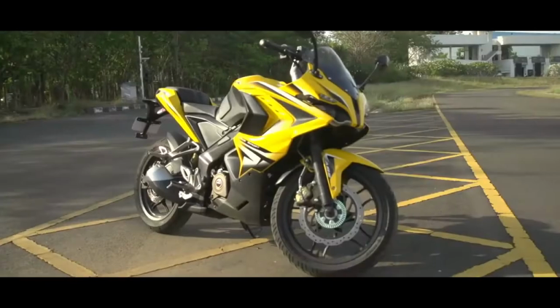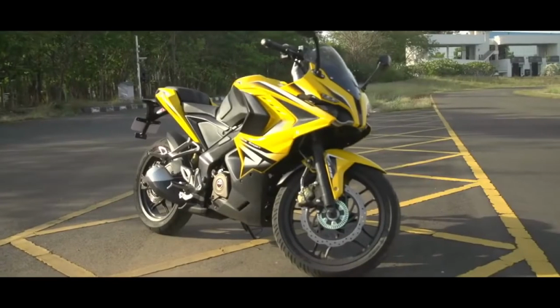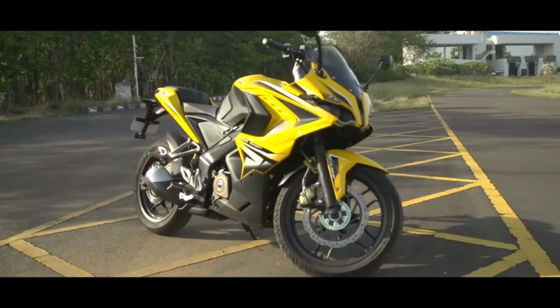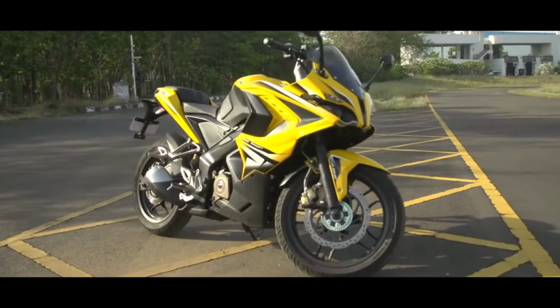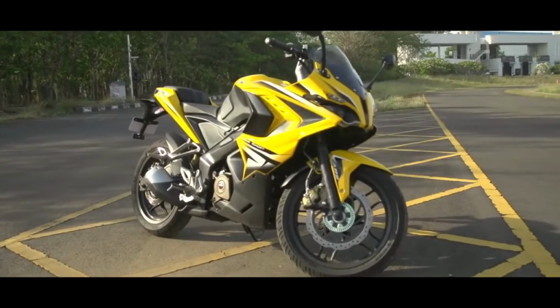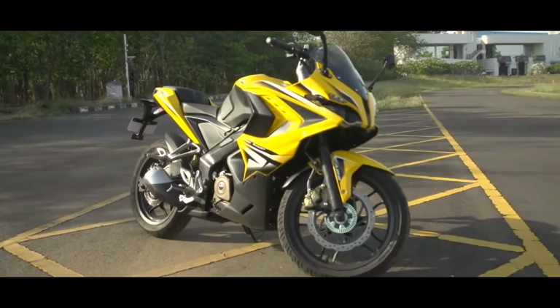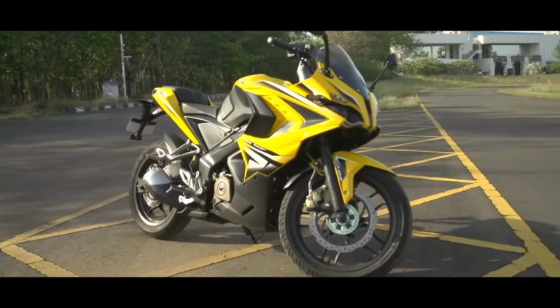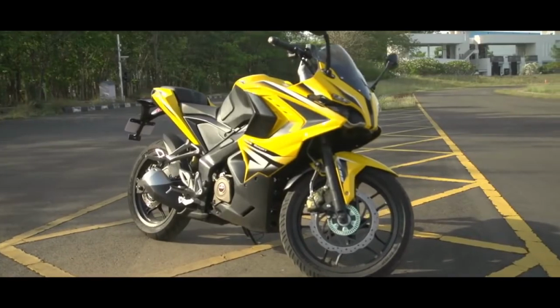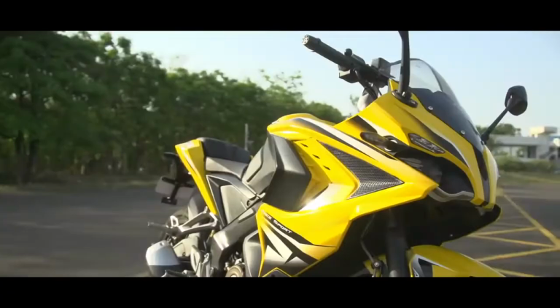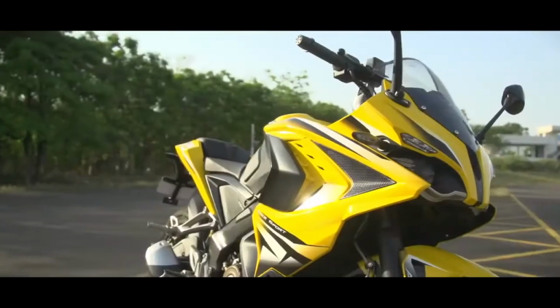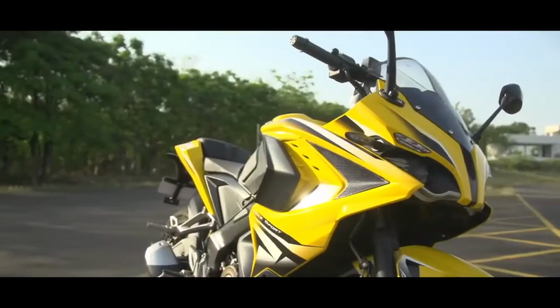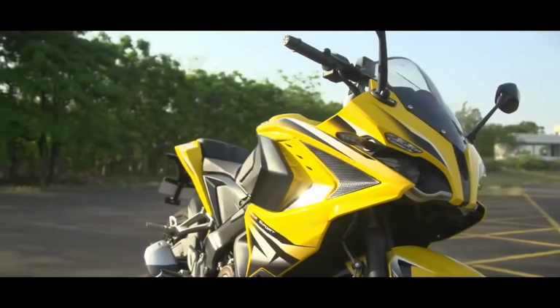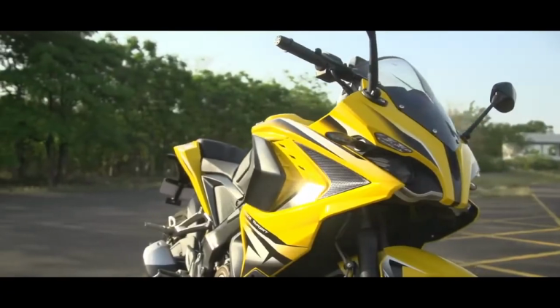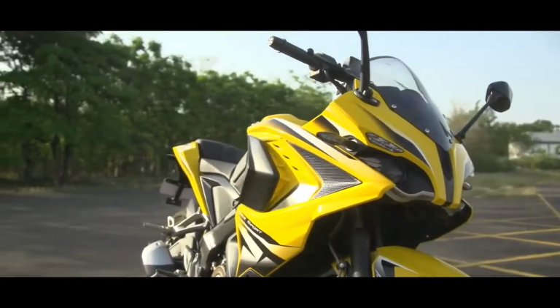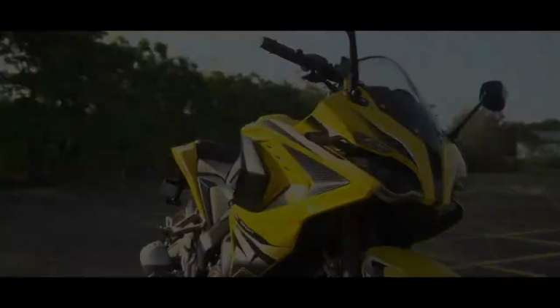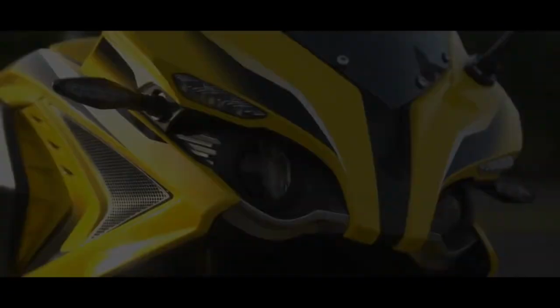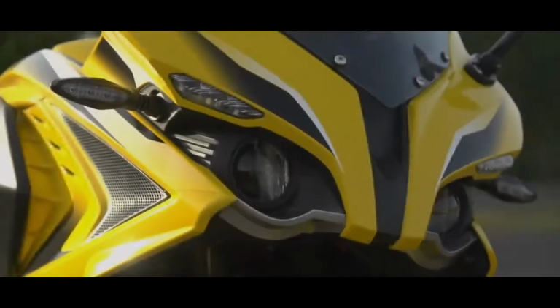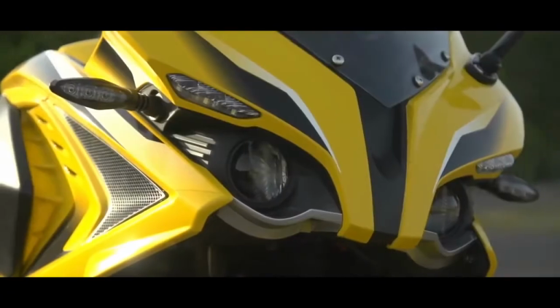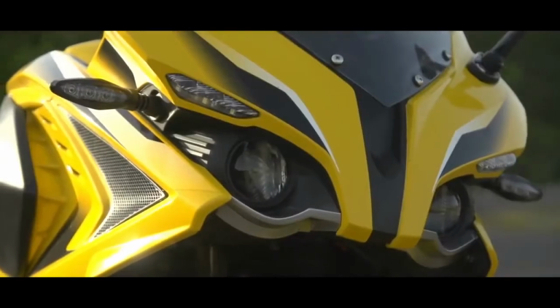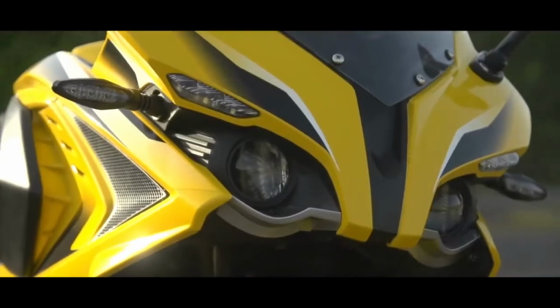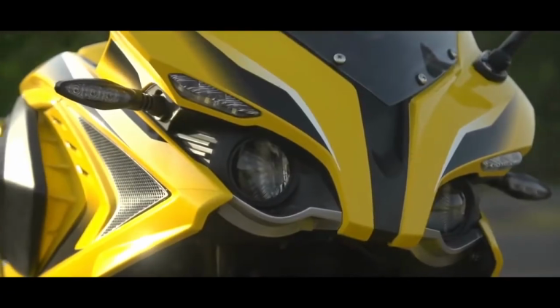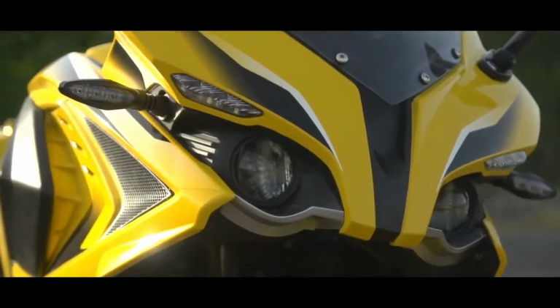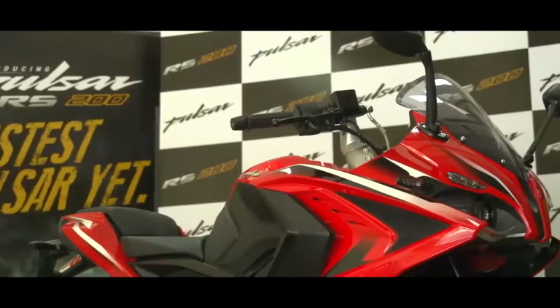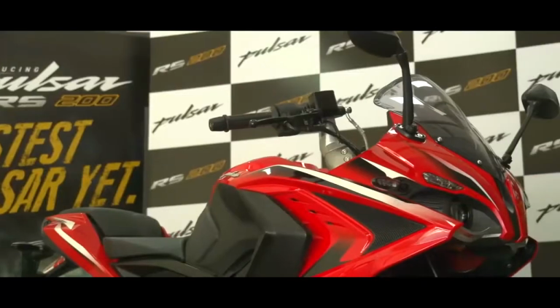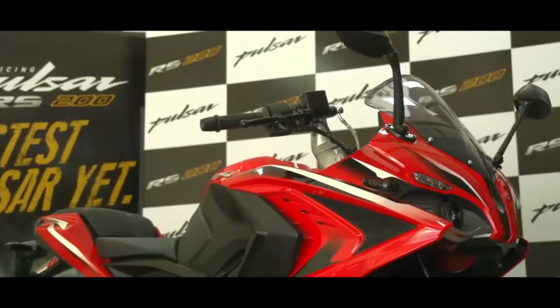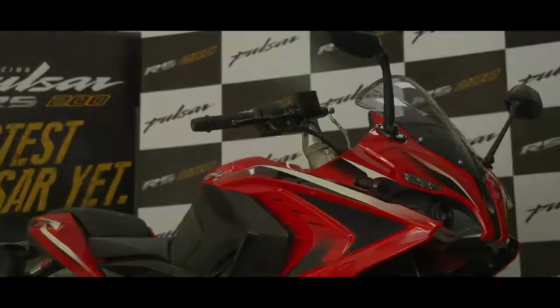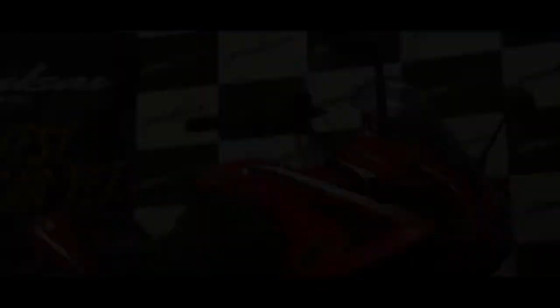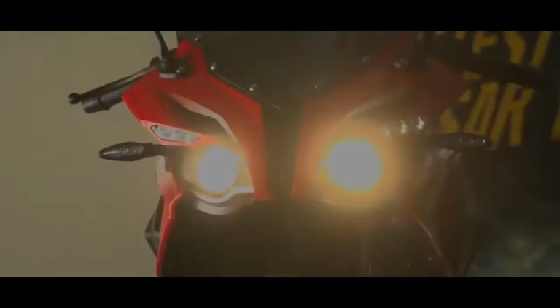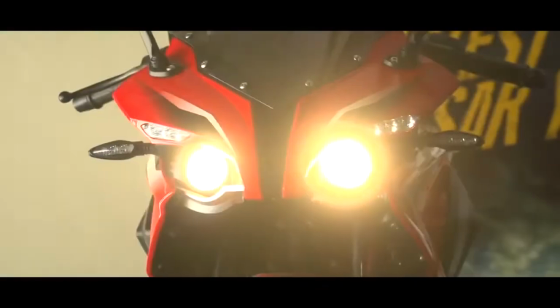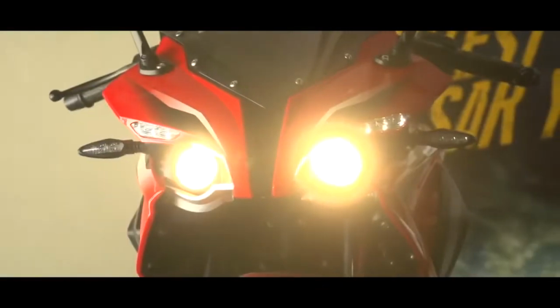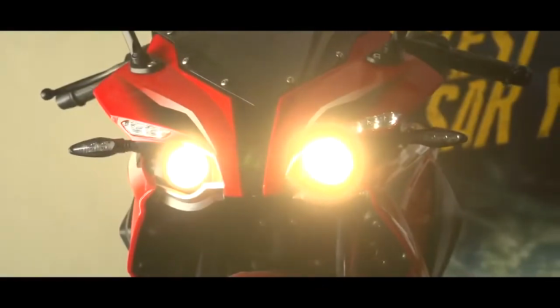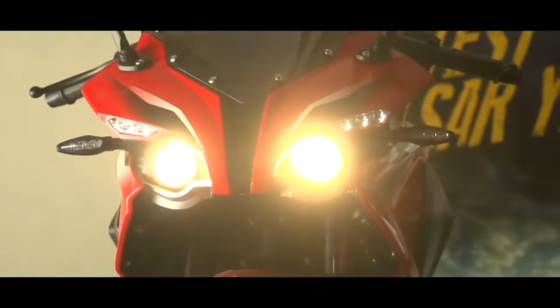Experience the ultimate speed and control on the Pulsar RS200 which comes with ABS. I'll see you later.